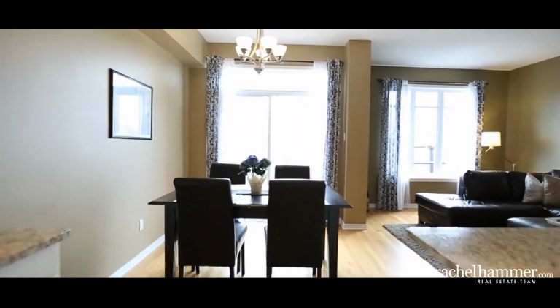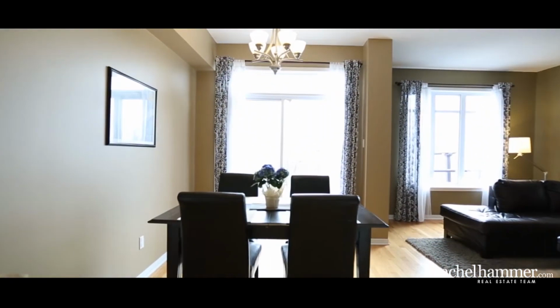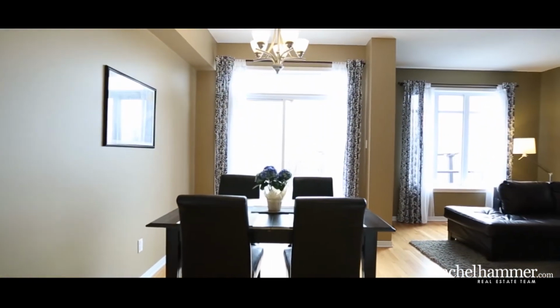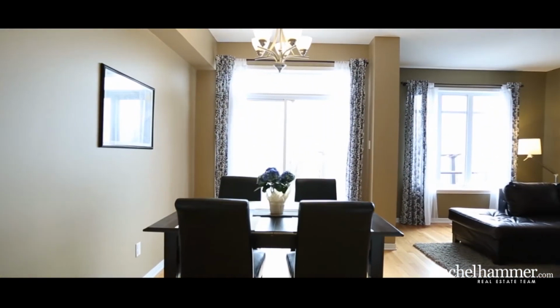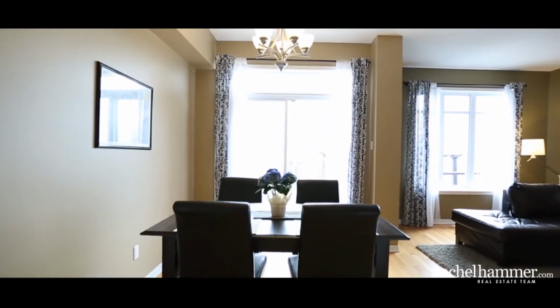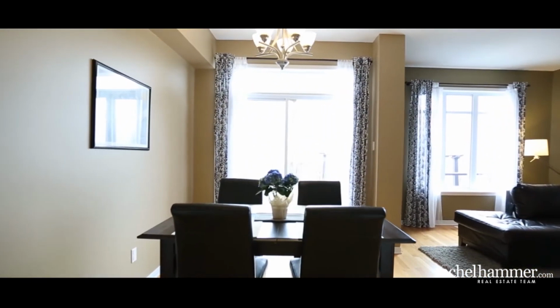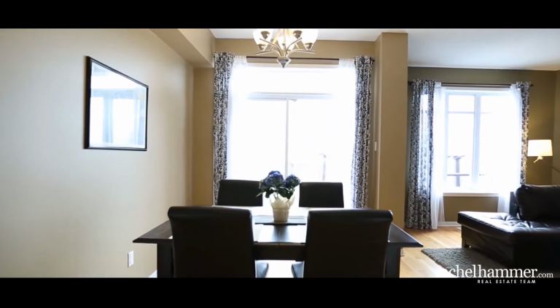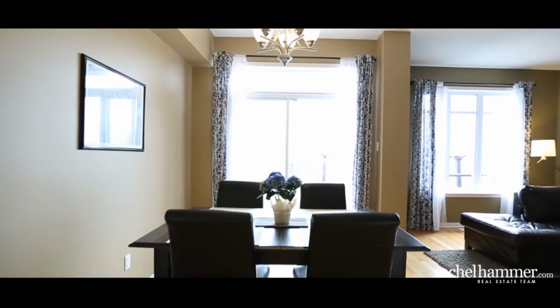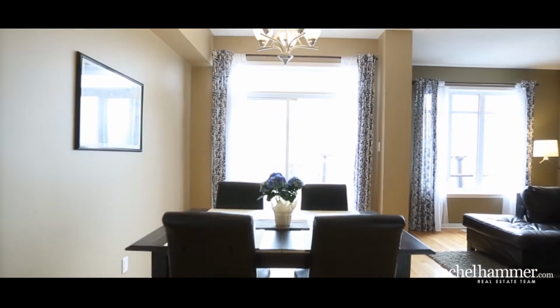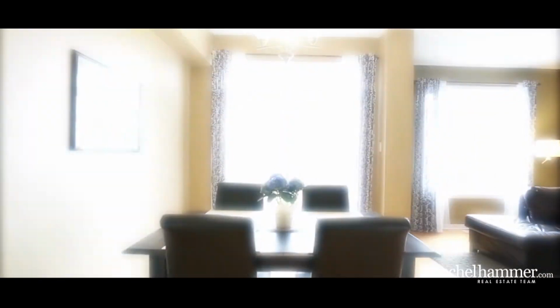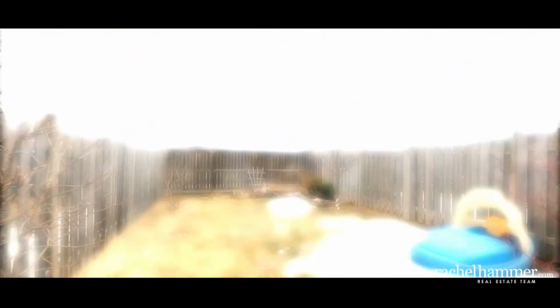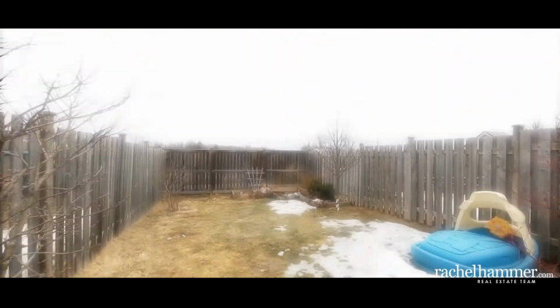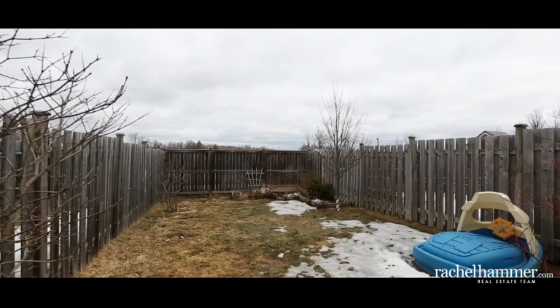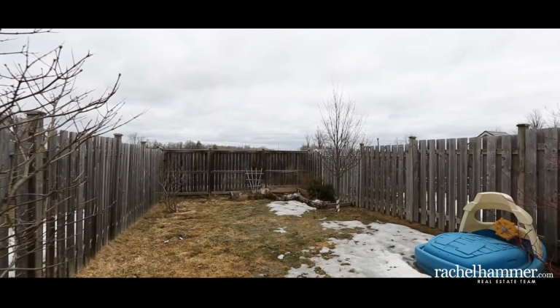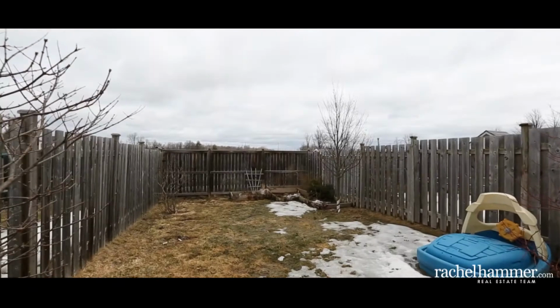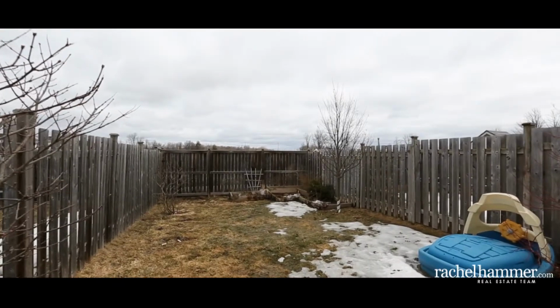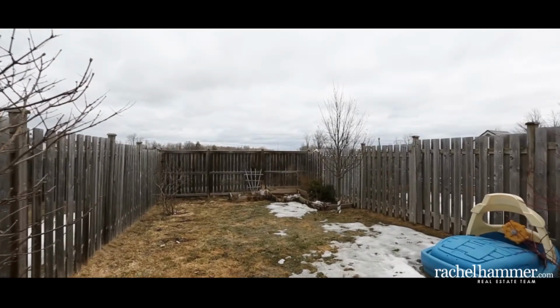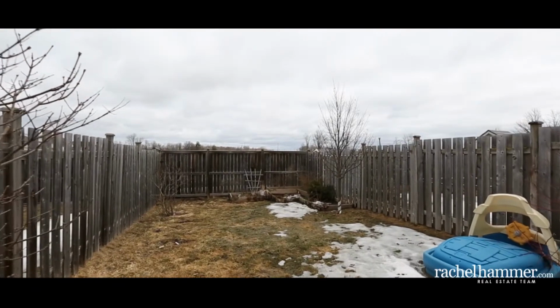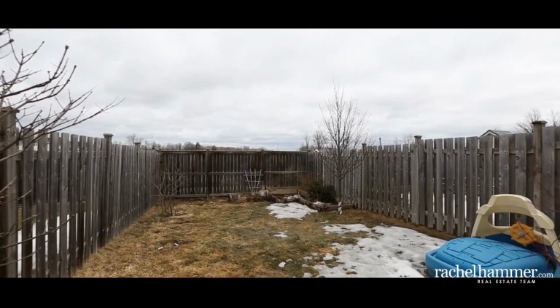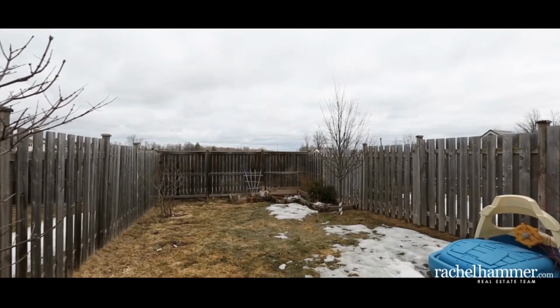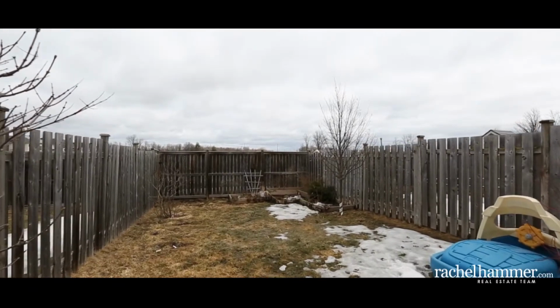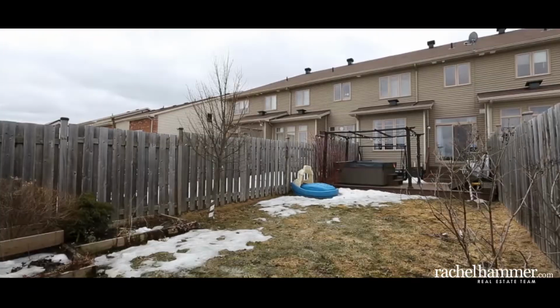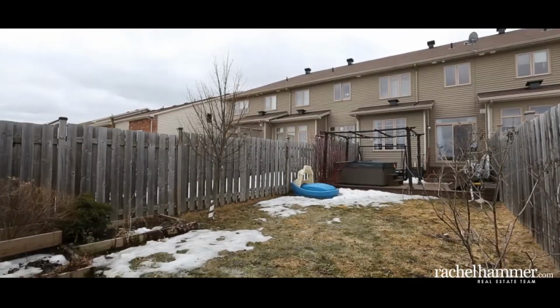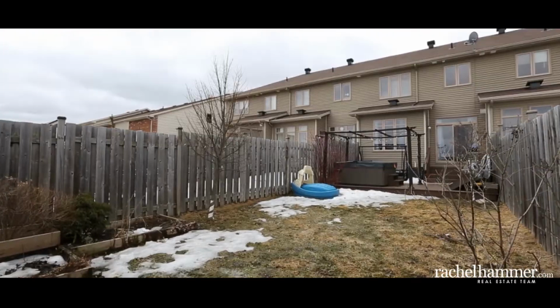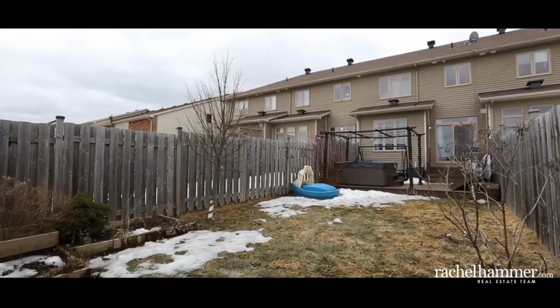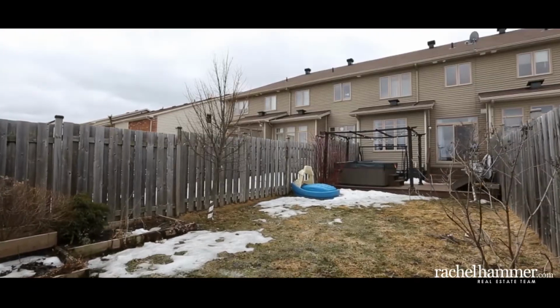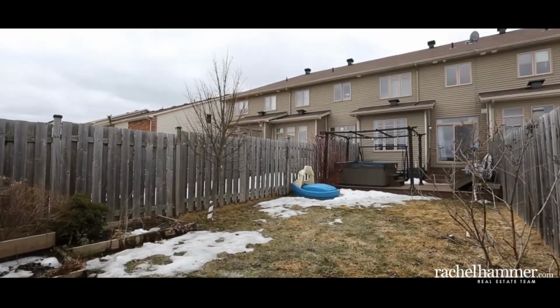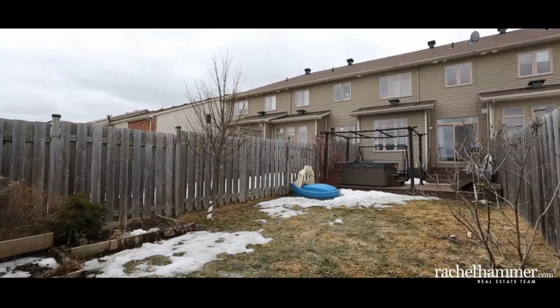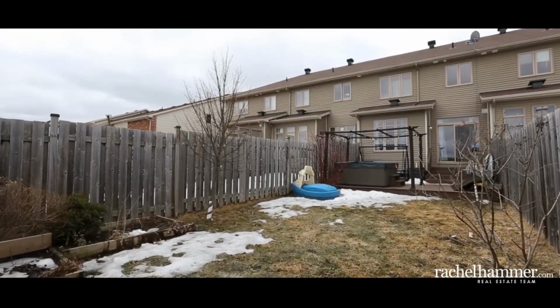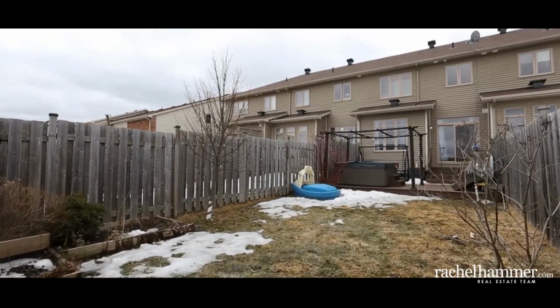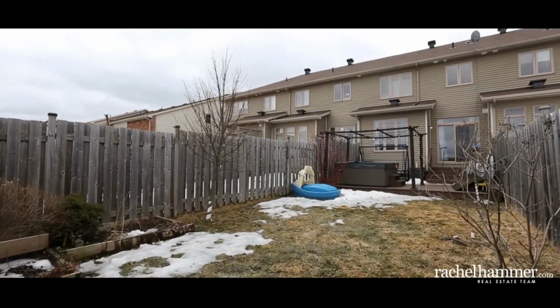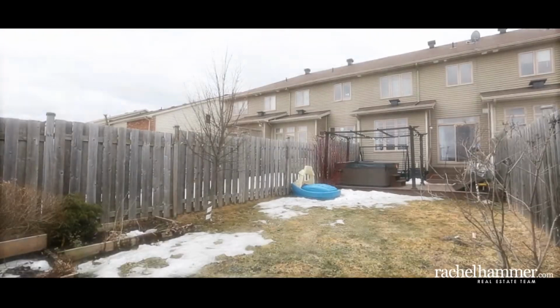From the kitchen area, step outside the patio doors and enjoy your fully fenced backyard with a new custom-built deck.